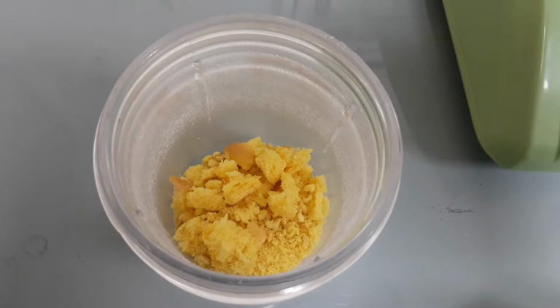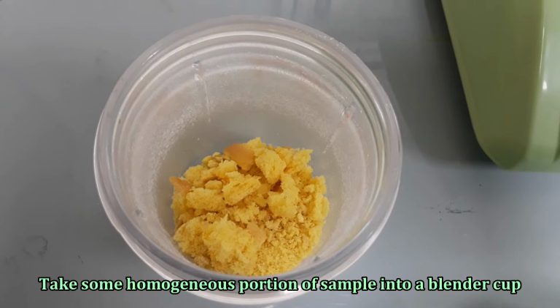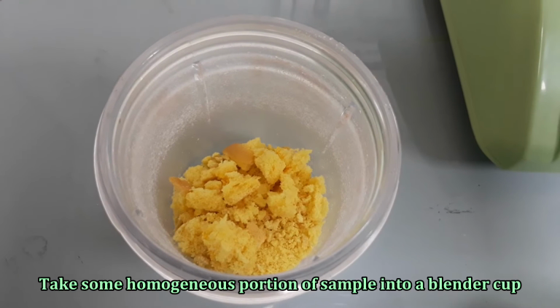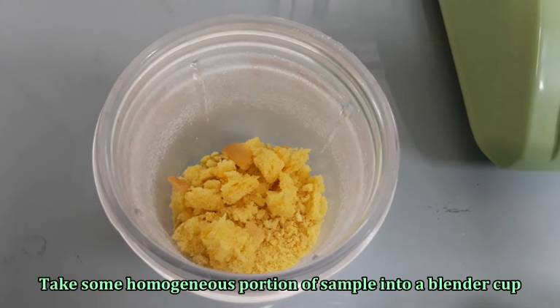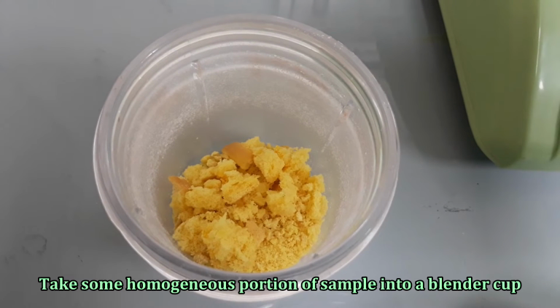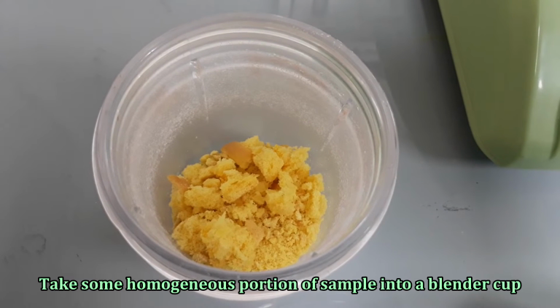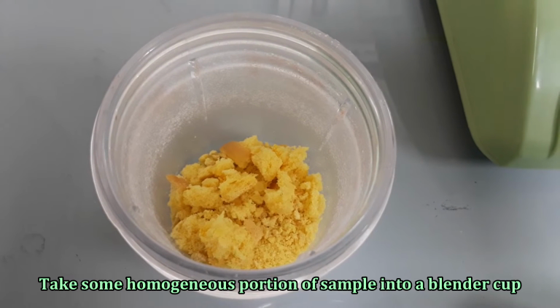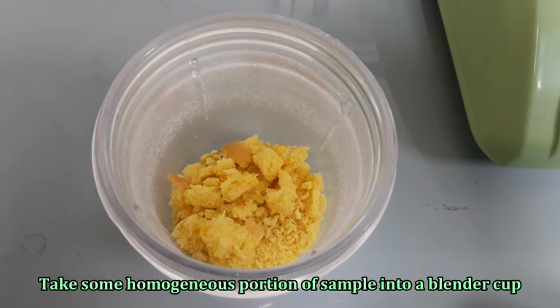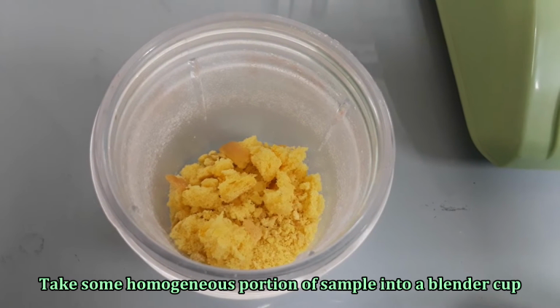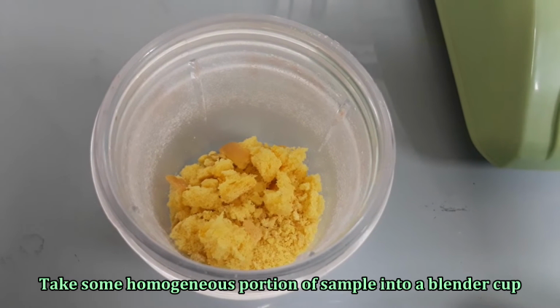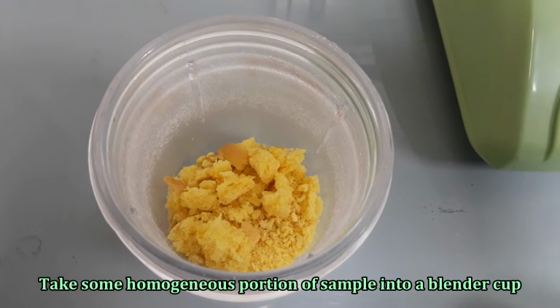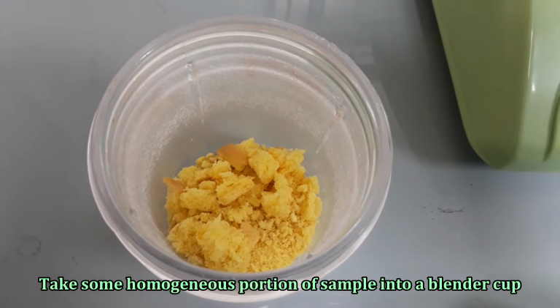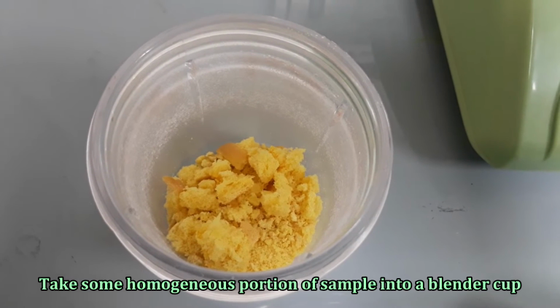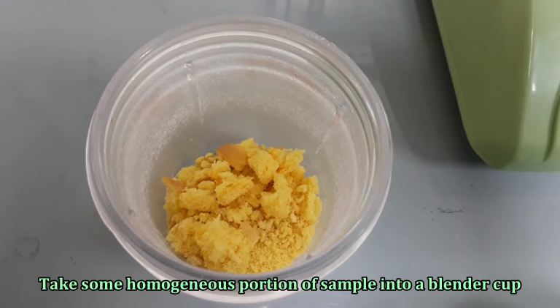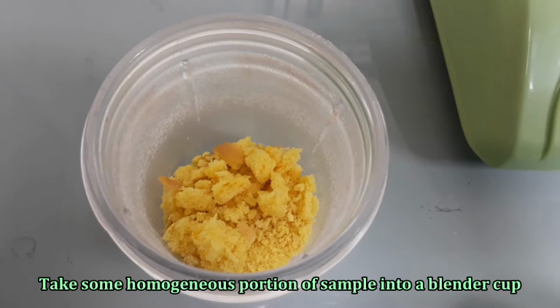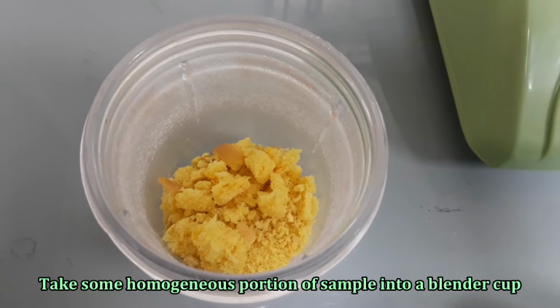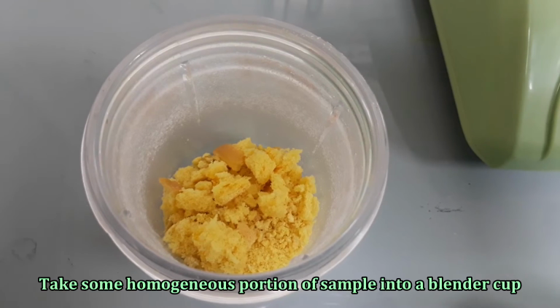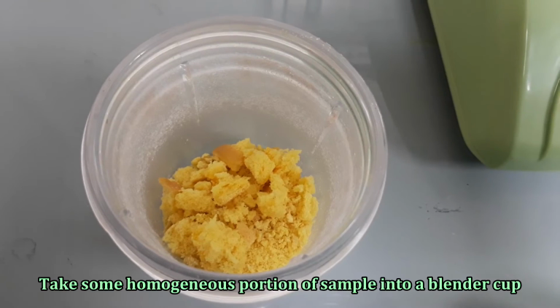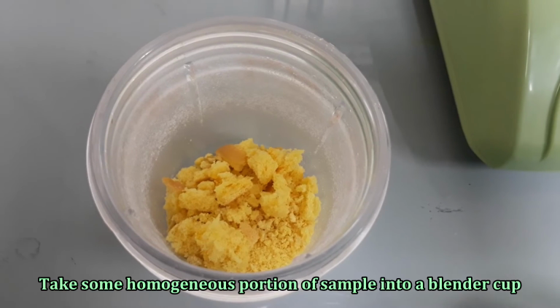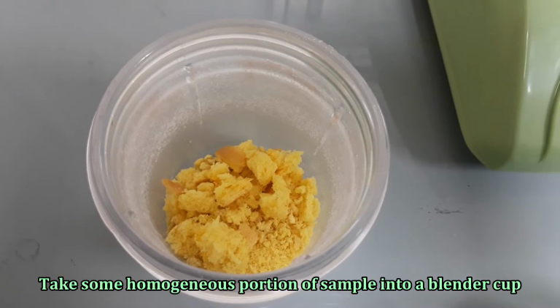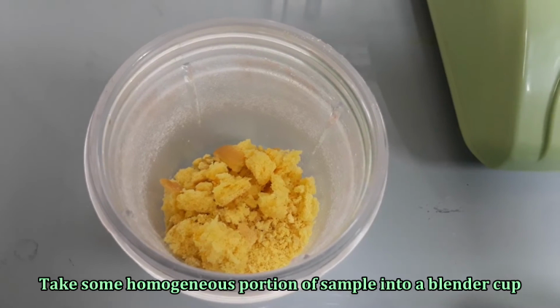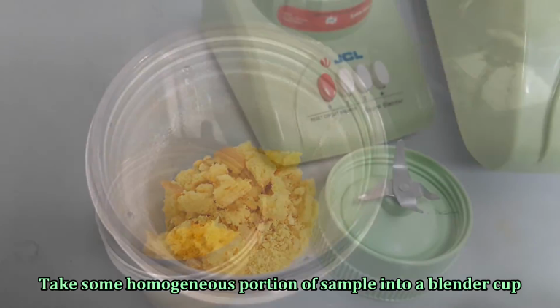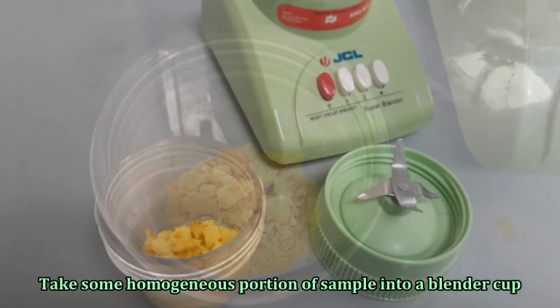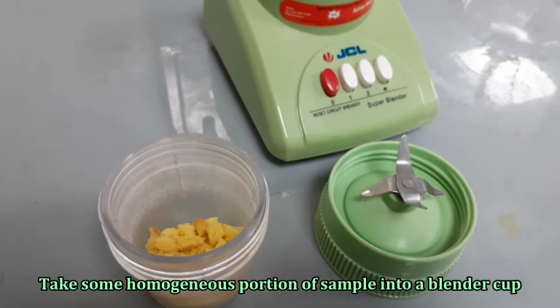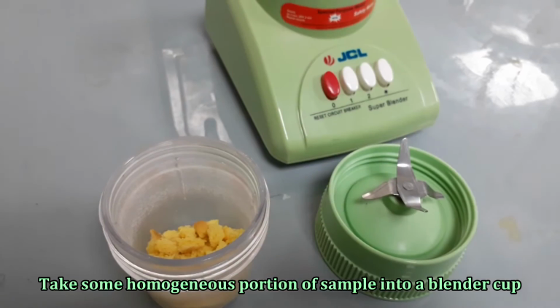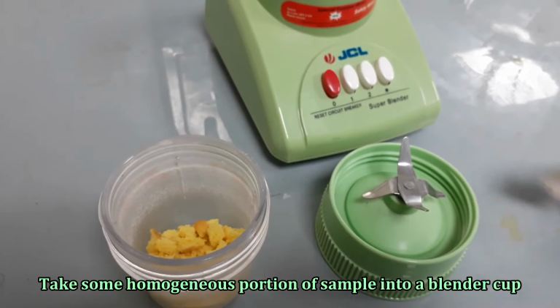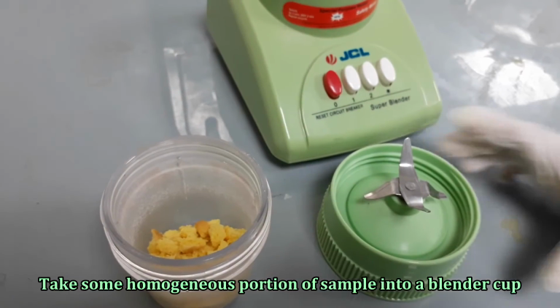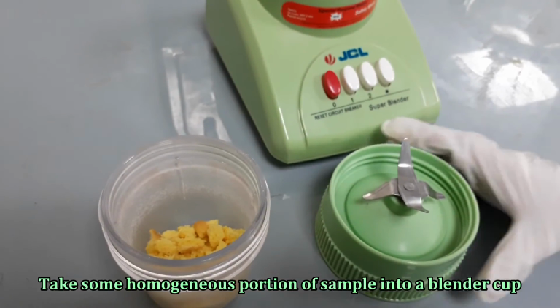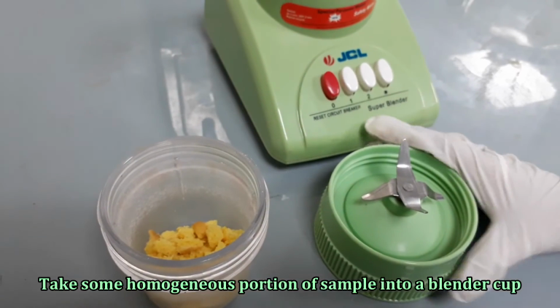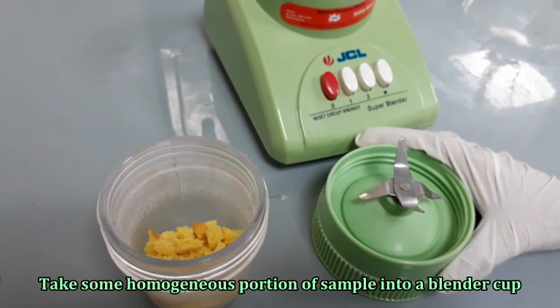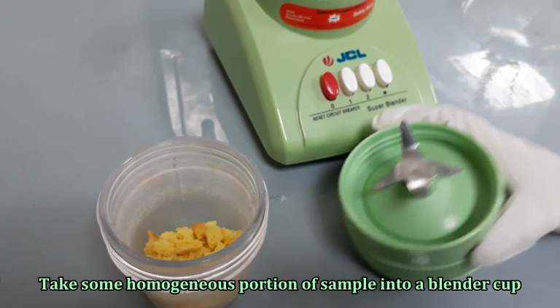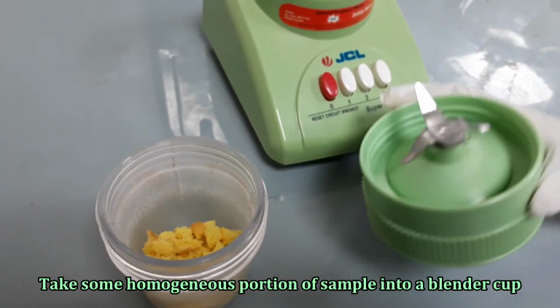Before taking sample for the test, blend or grind the solid sample using a blender or grinder.